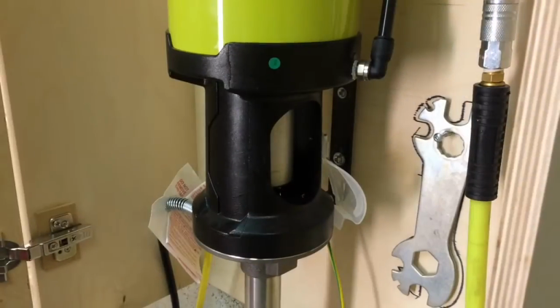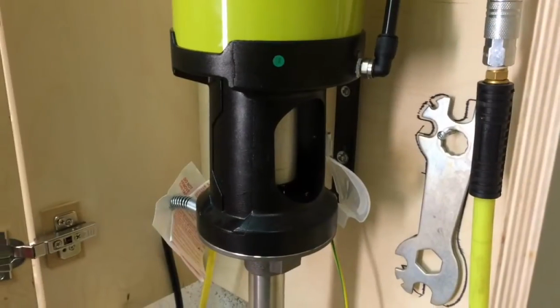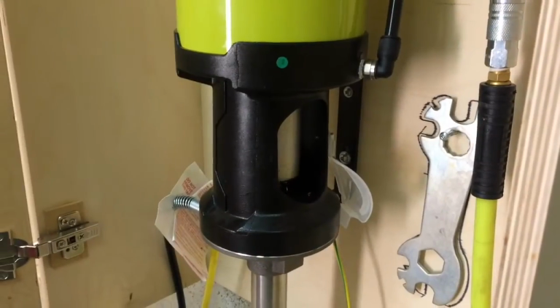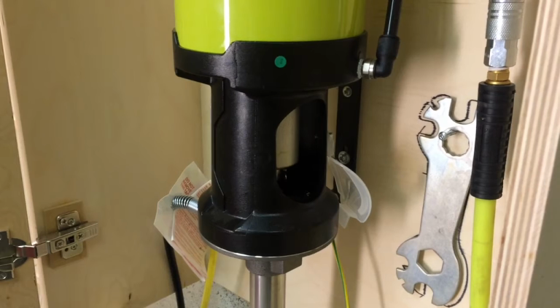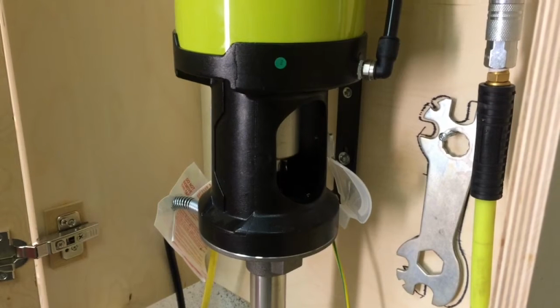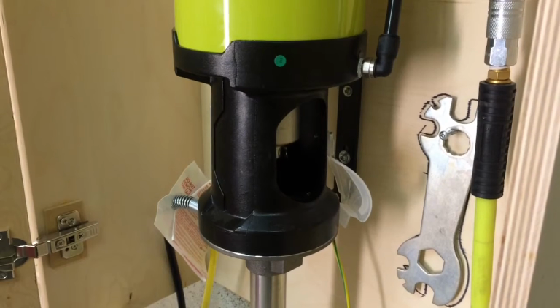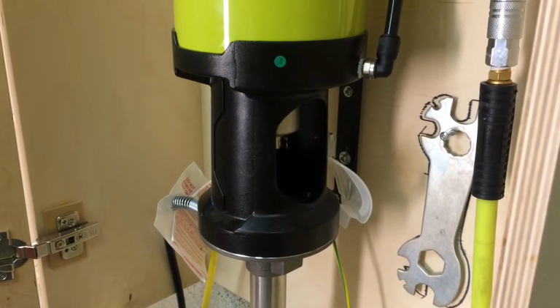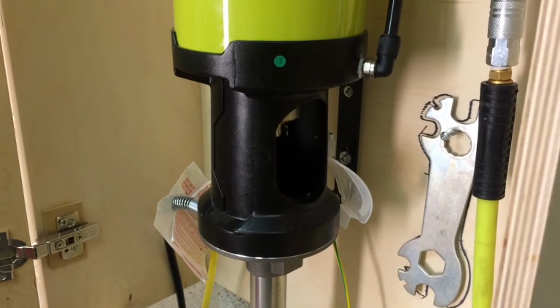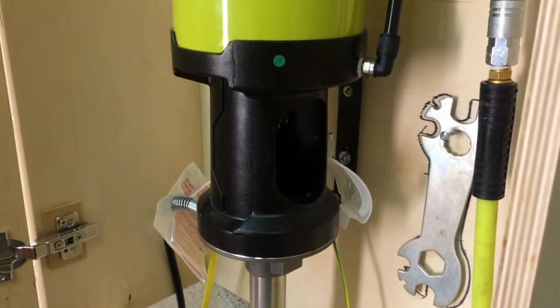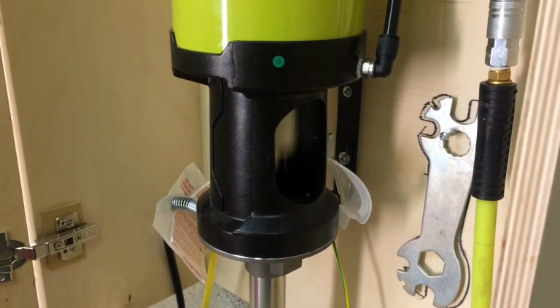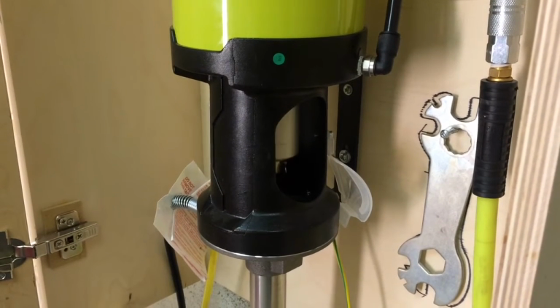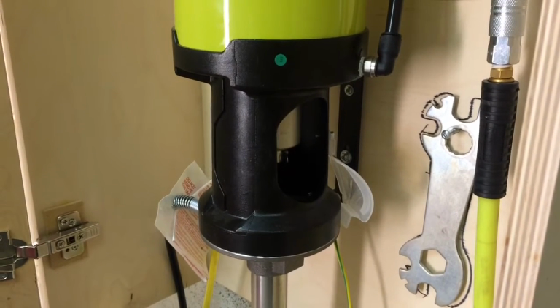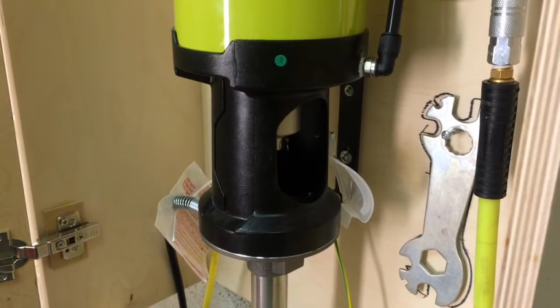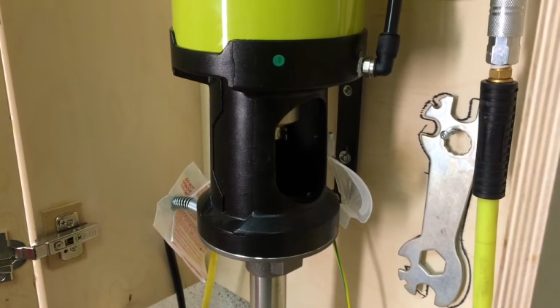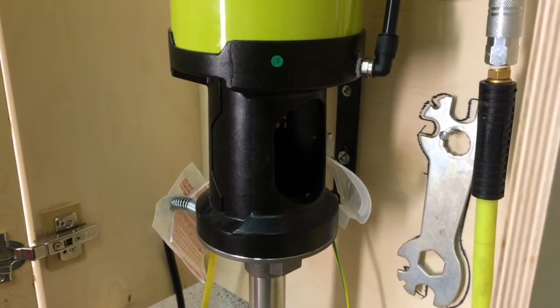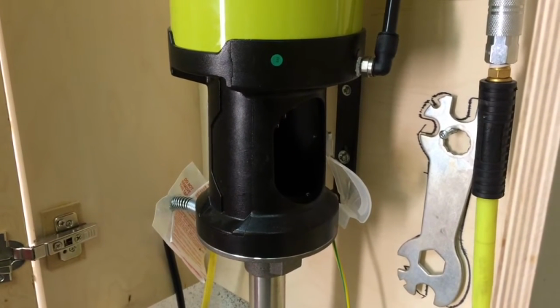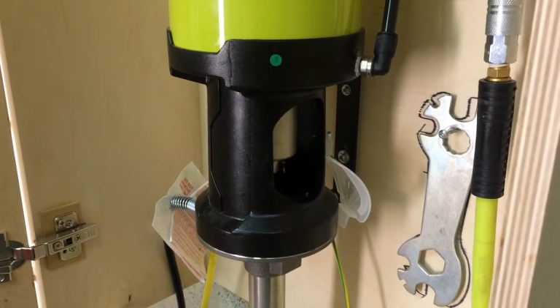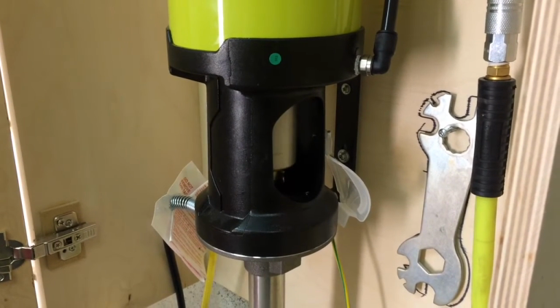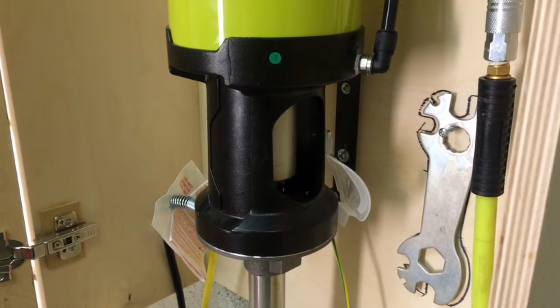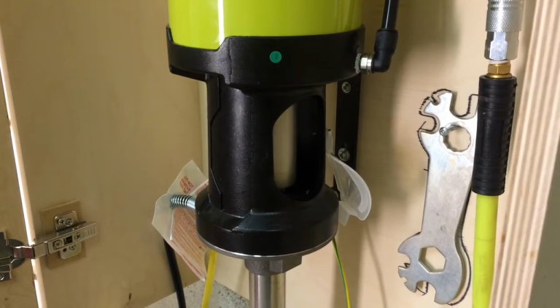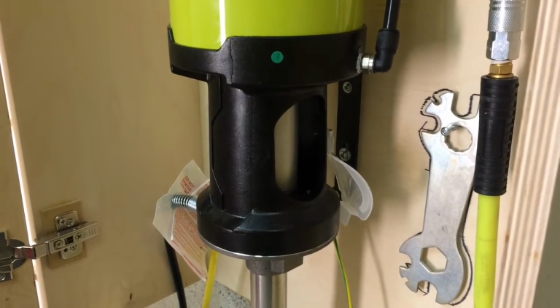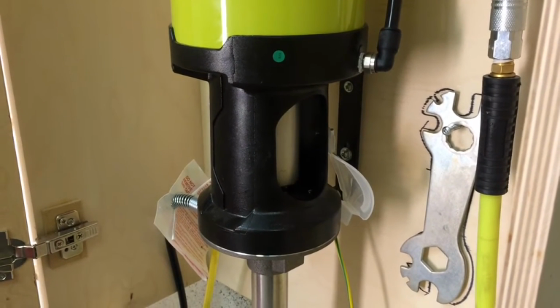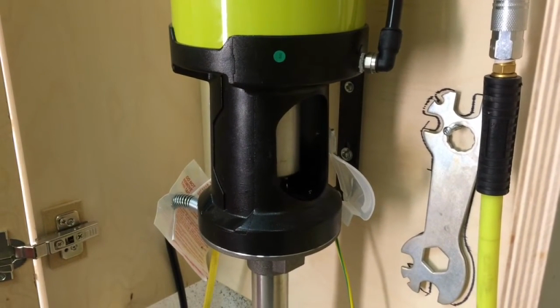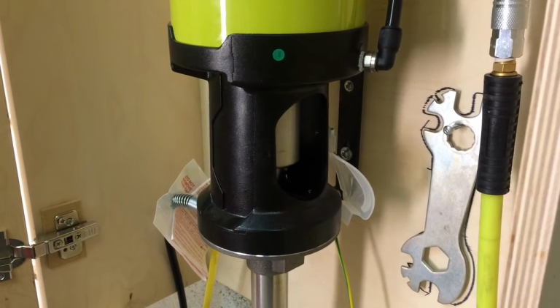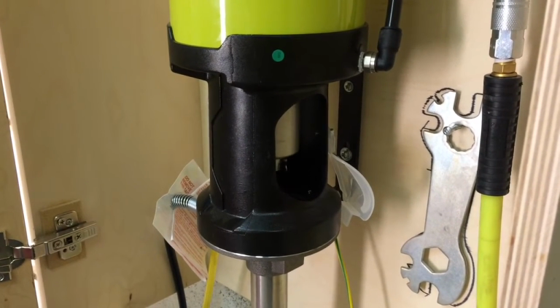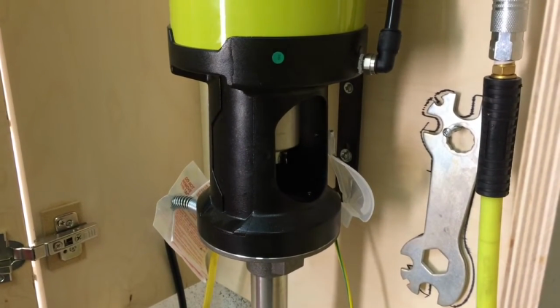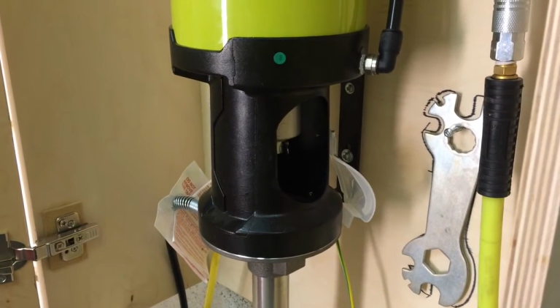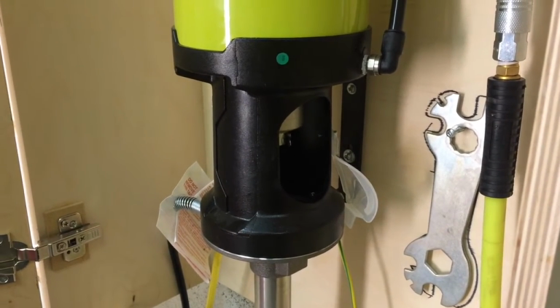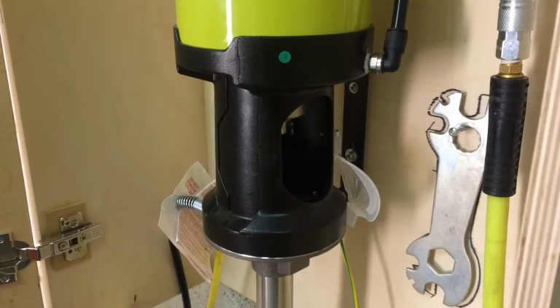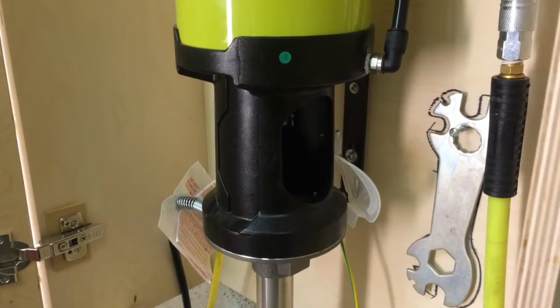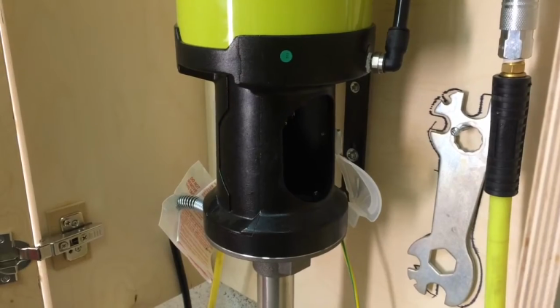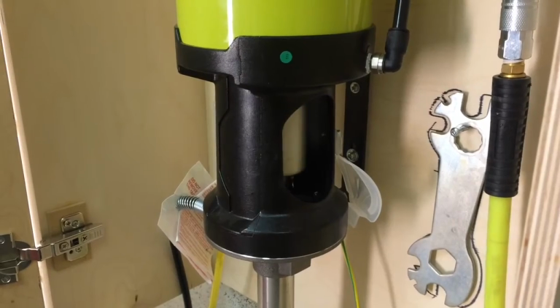The last thing you need to check is that the piston is at the bottom of its stroke before you shut it down for good. This will keep the seals all well lubricated.